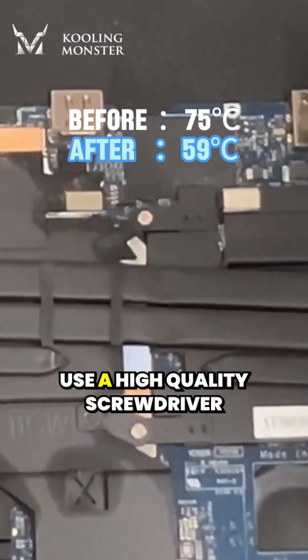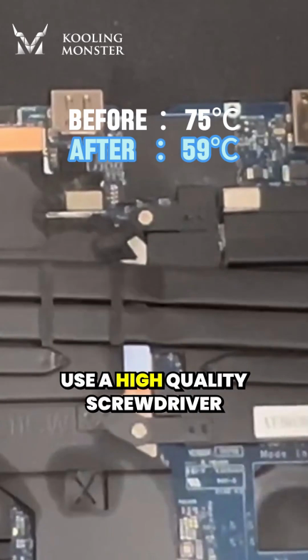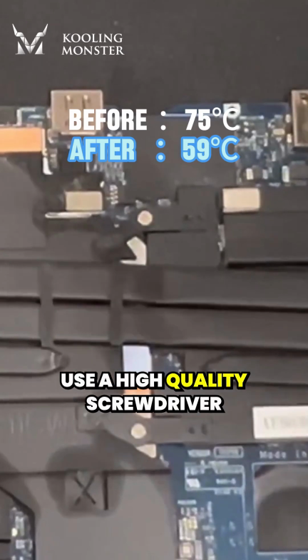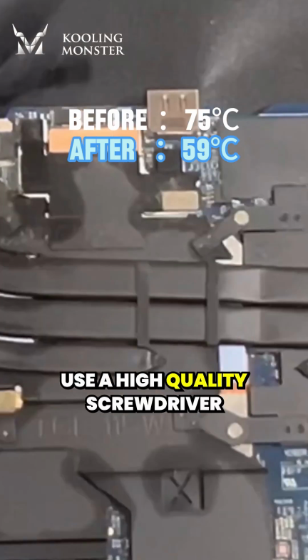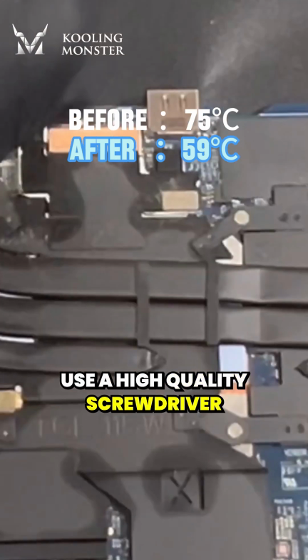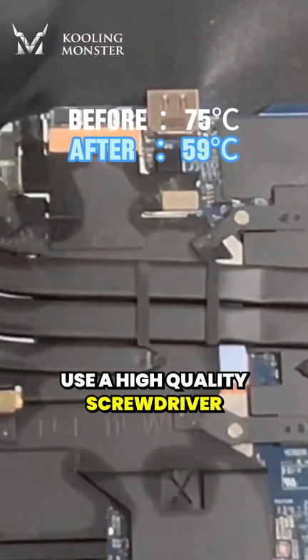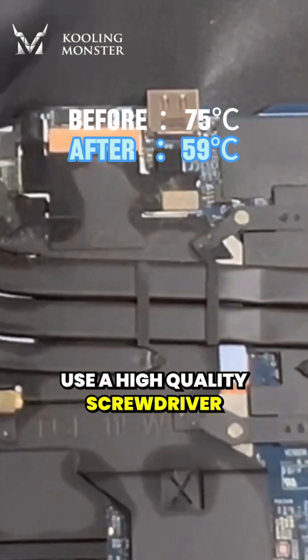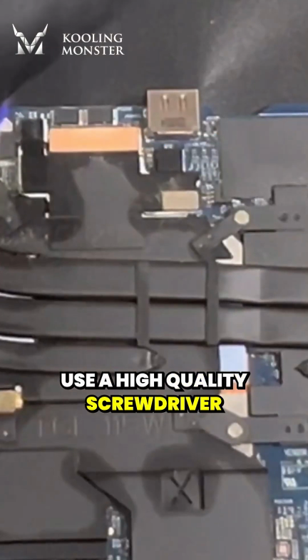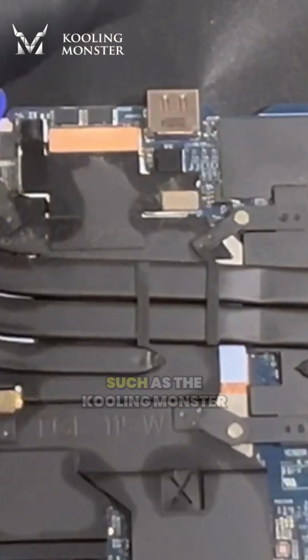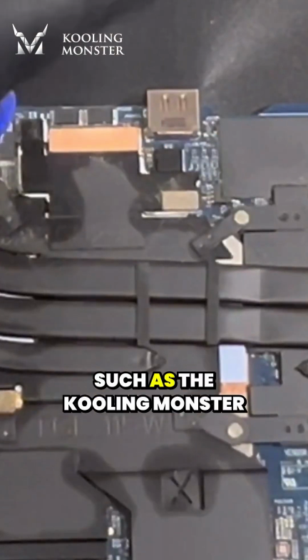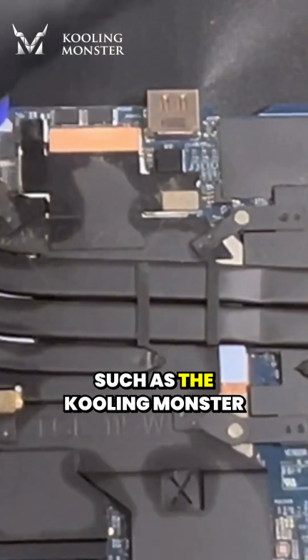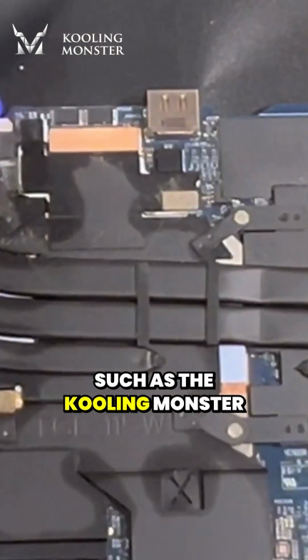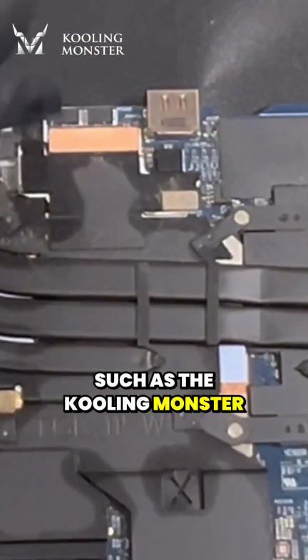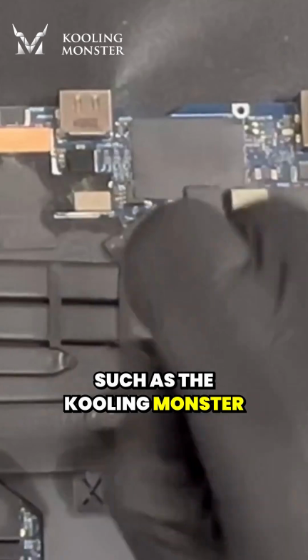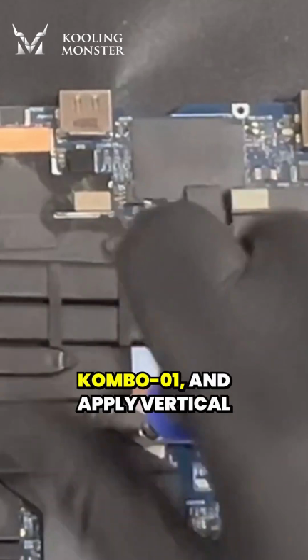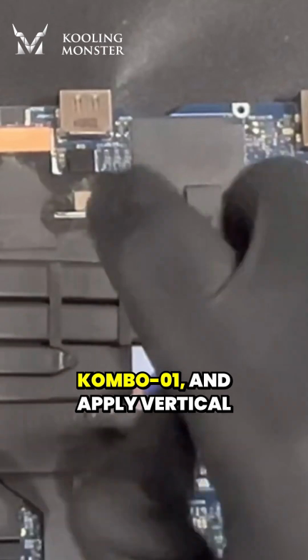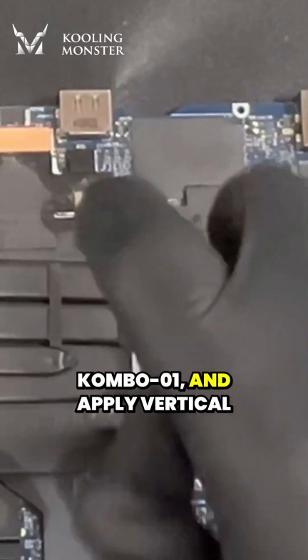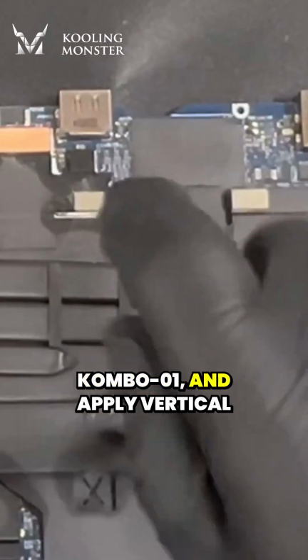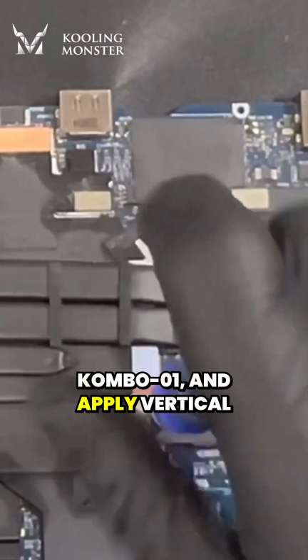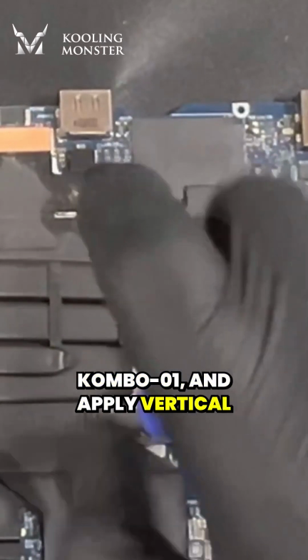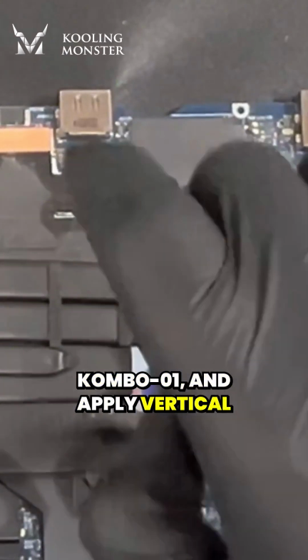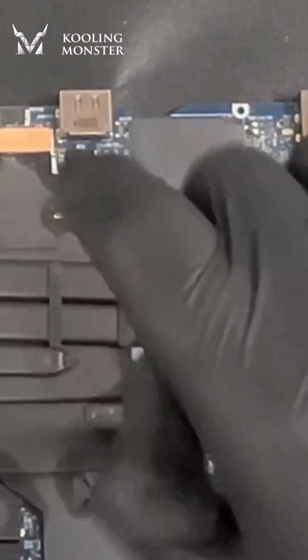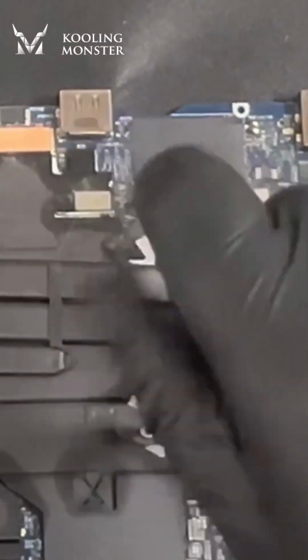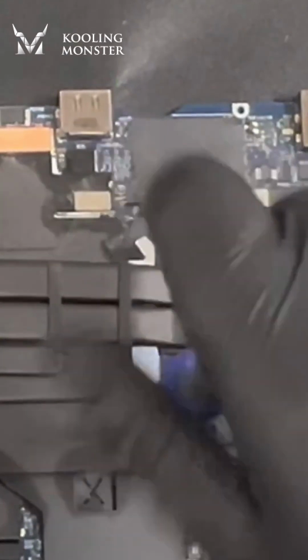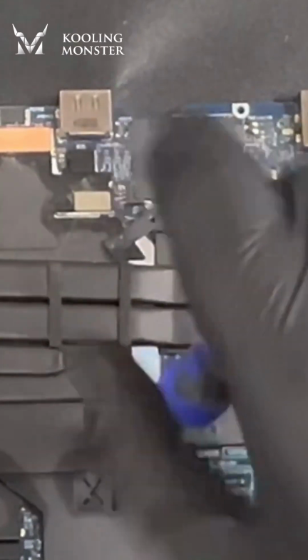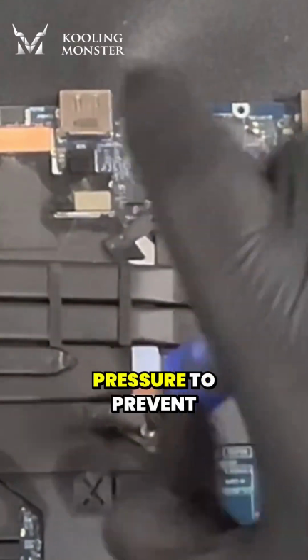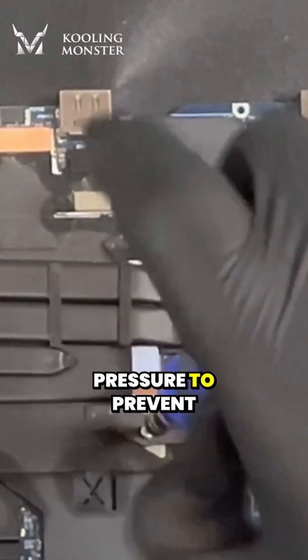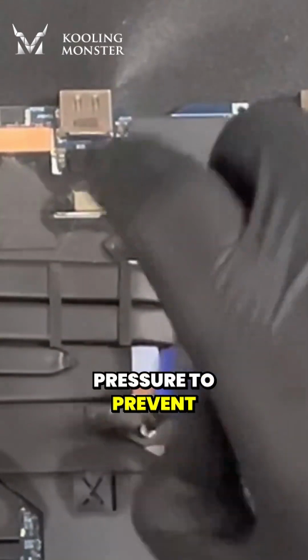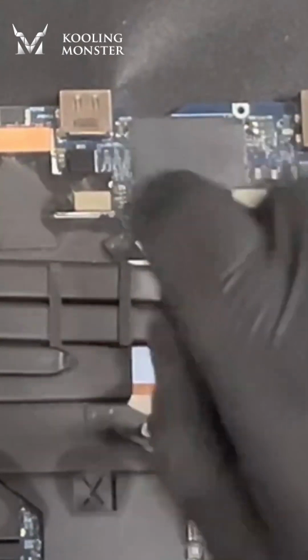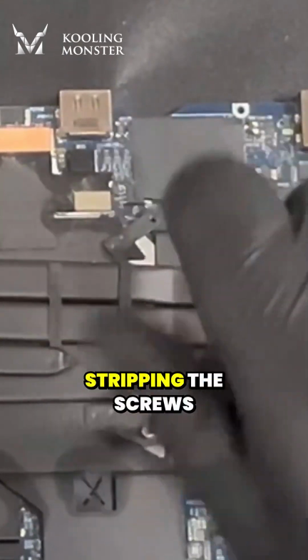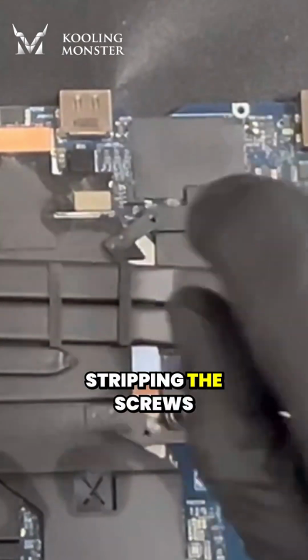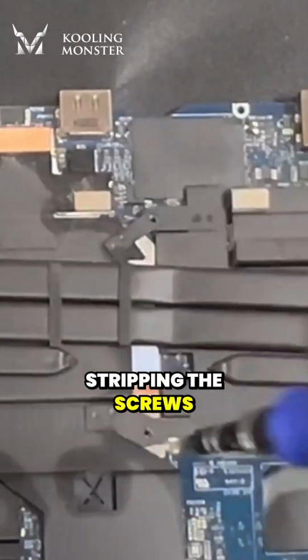Use a high-quality screwdriver, such as the Cooling Monster Combo 01, and apply vertical pressure to prevent stripping the screw.